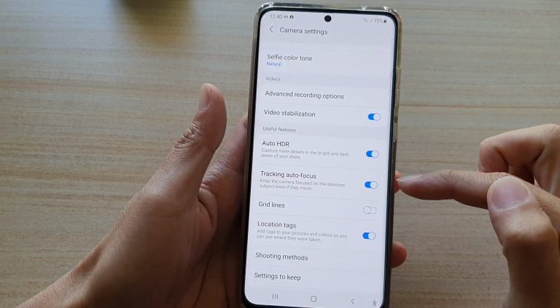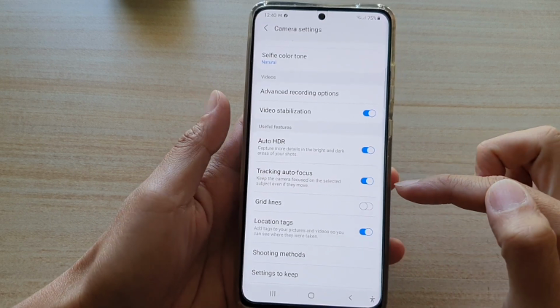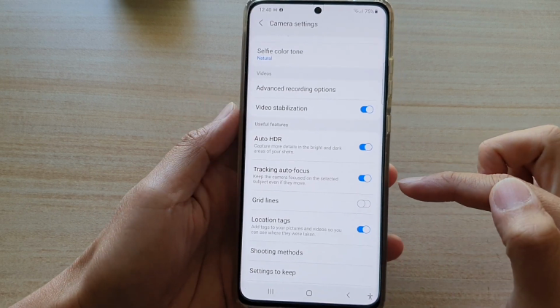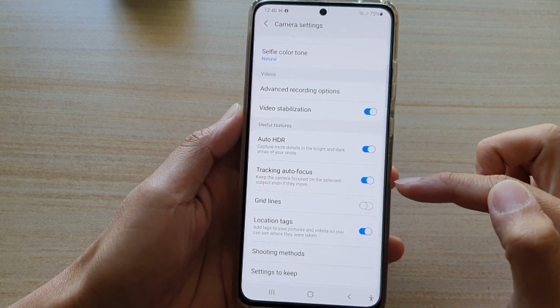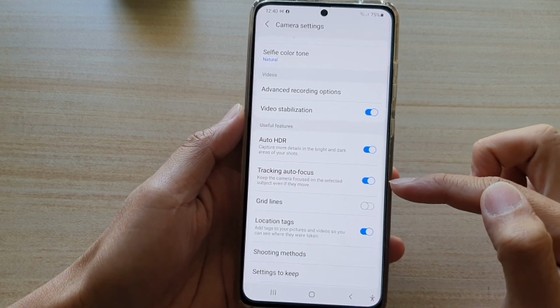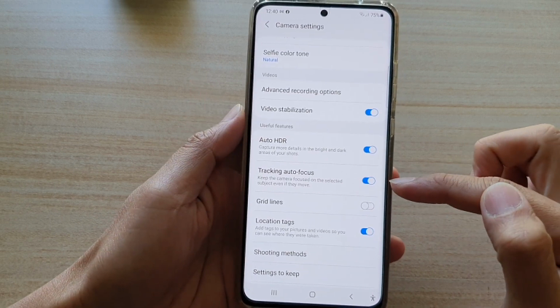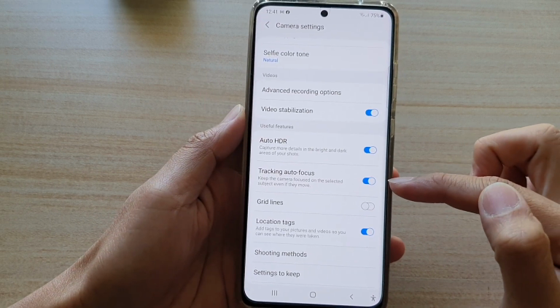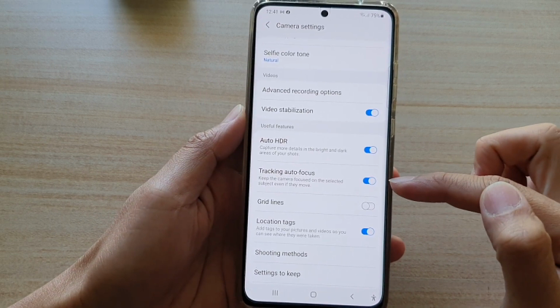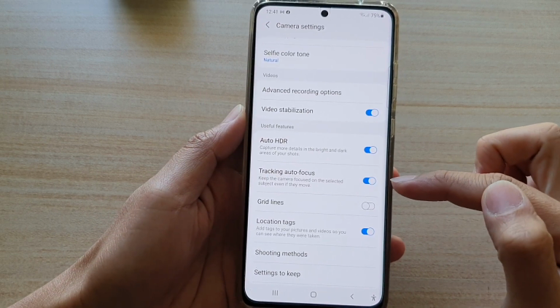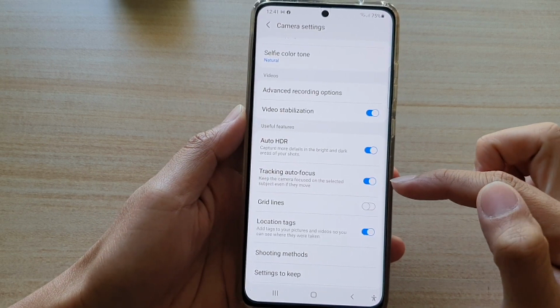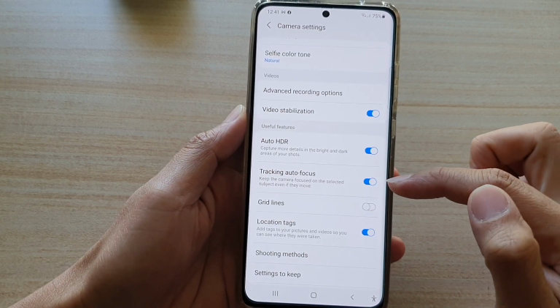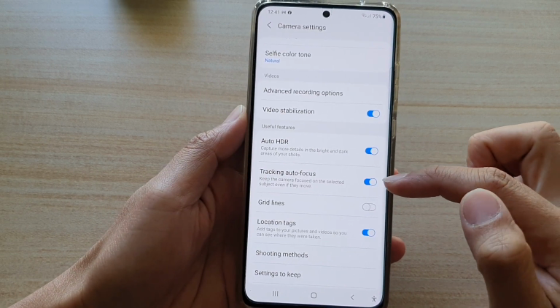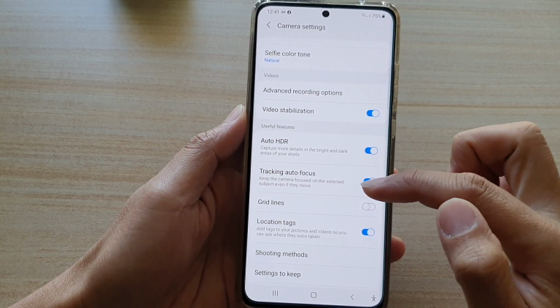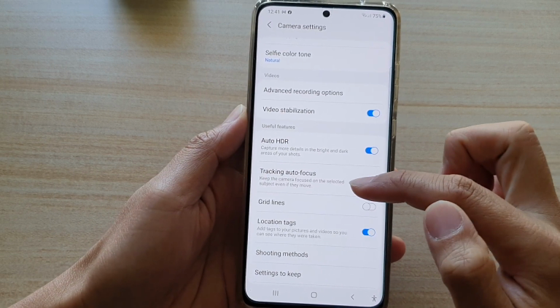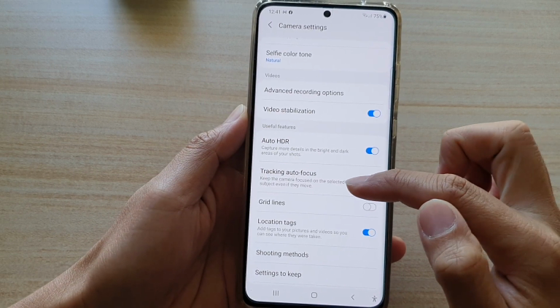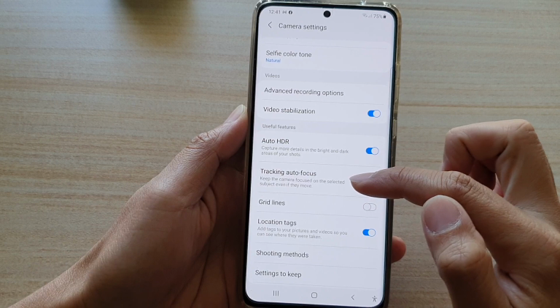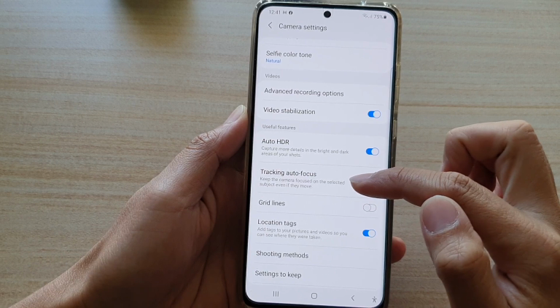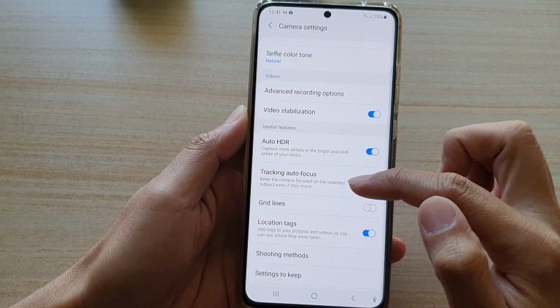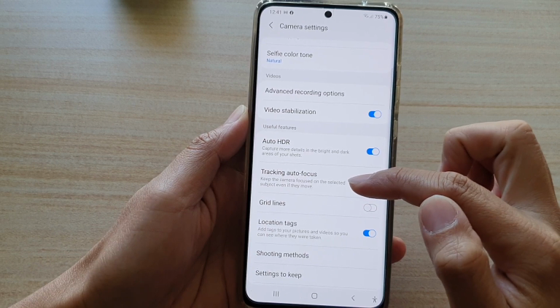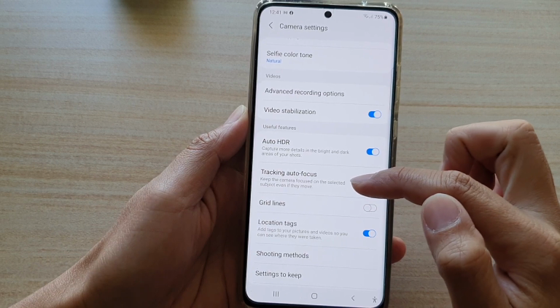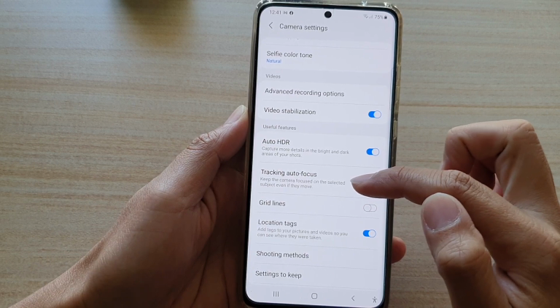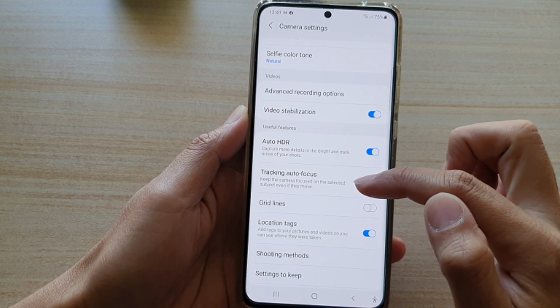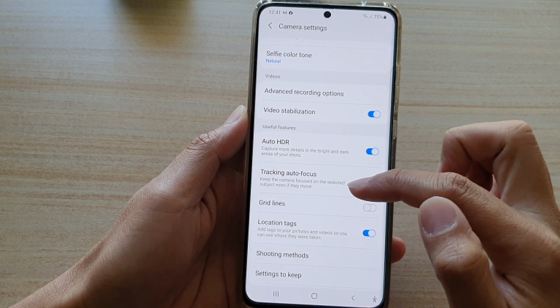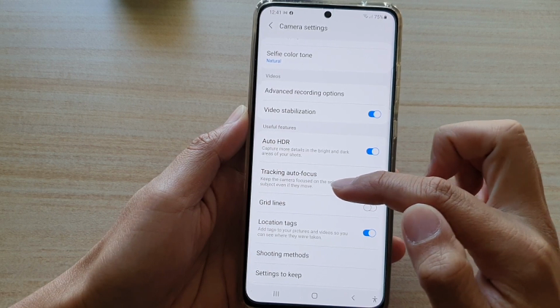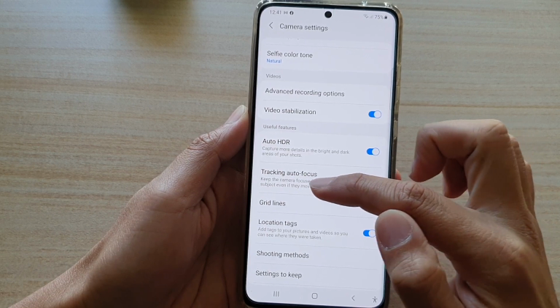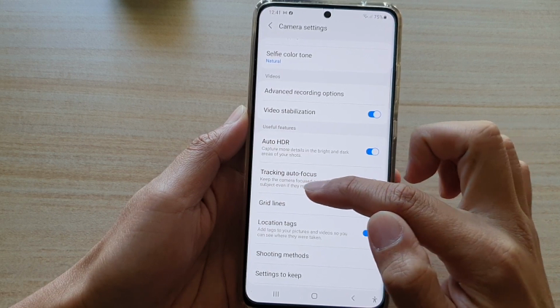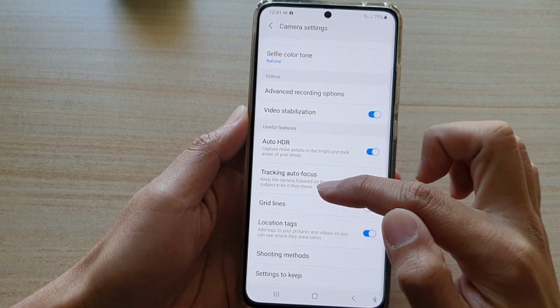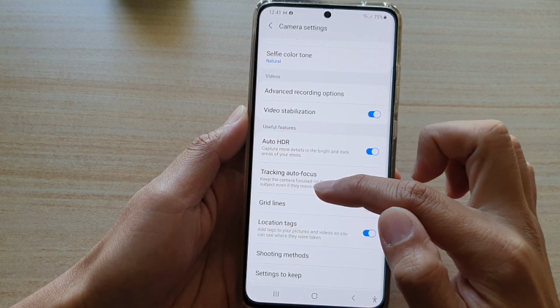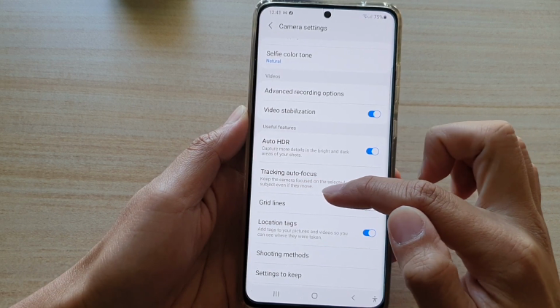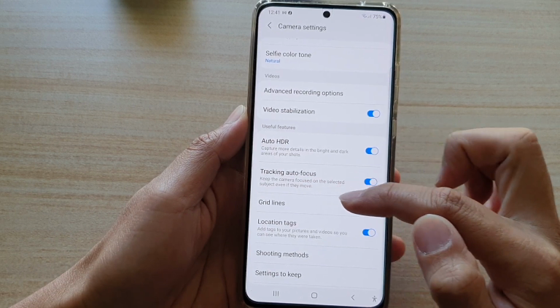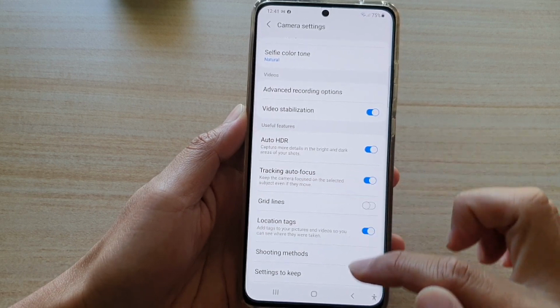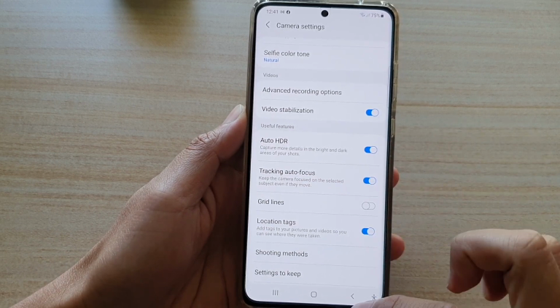Once you have switched this on, it will keep the camera focused on the selected subject even if they move.